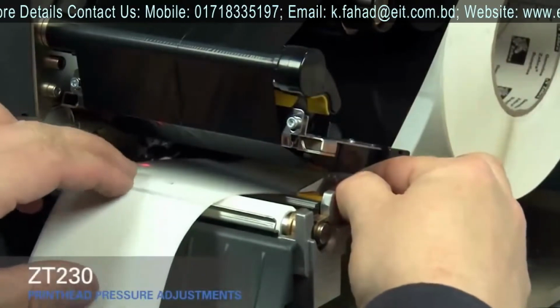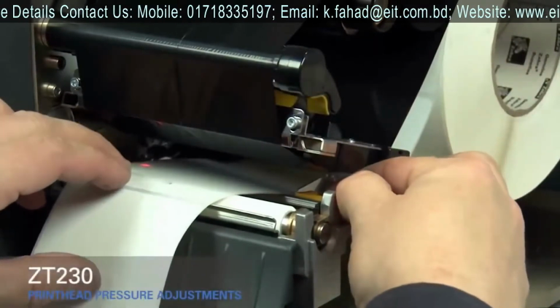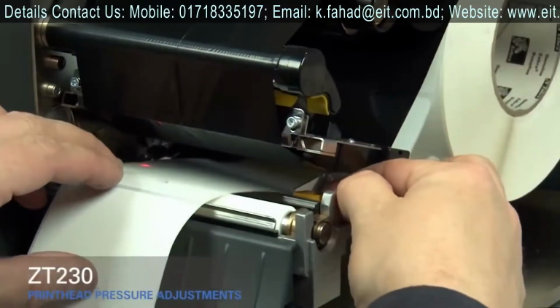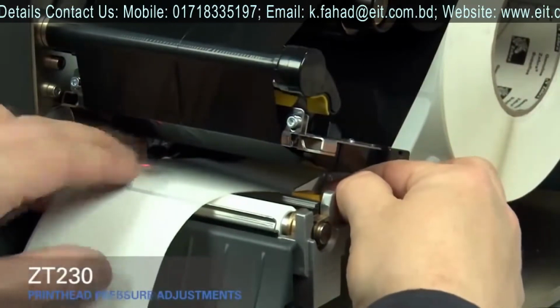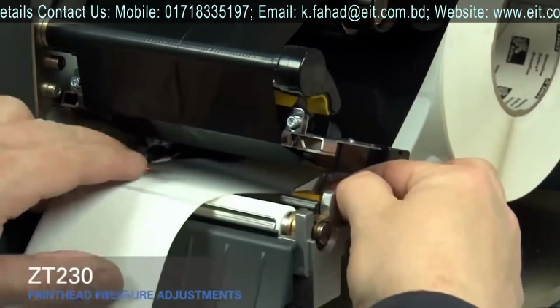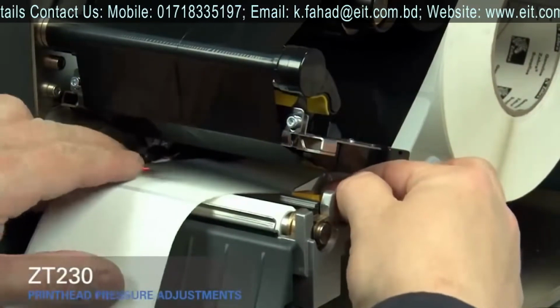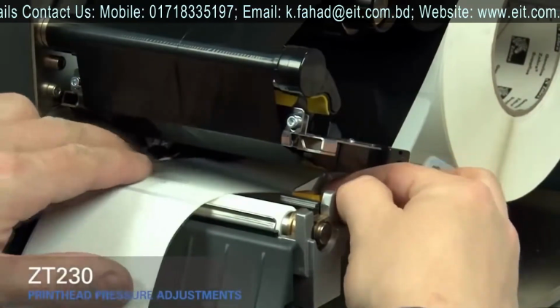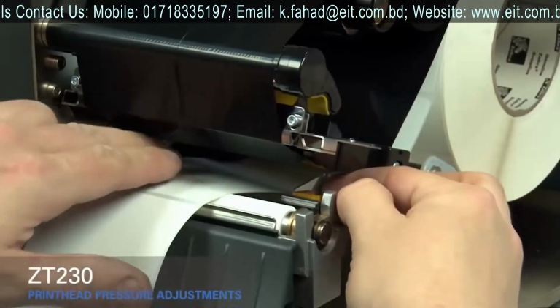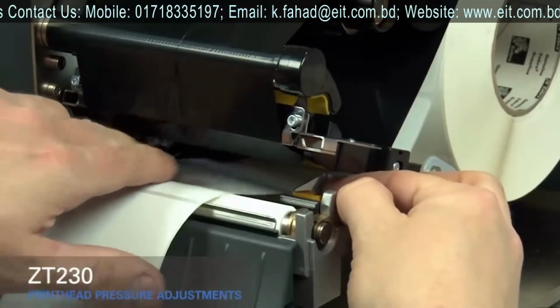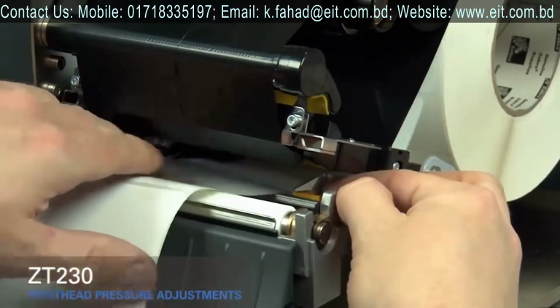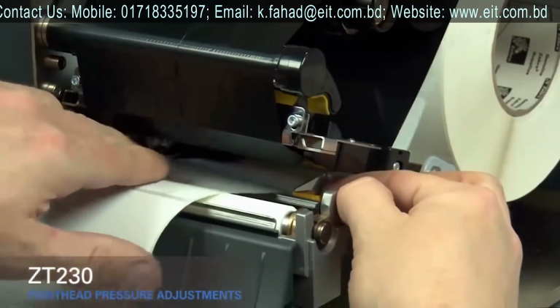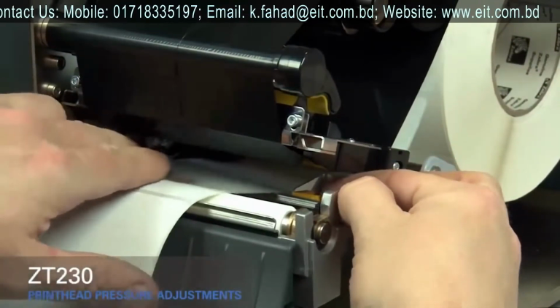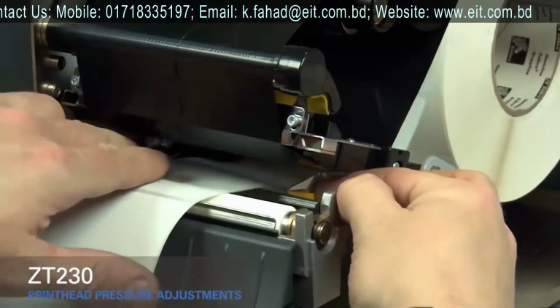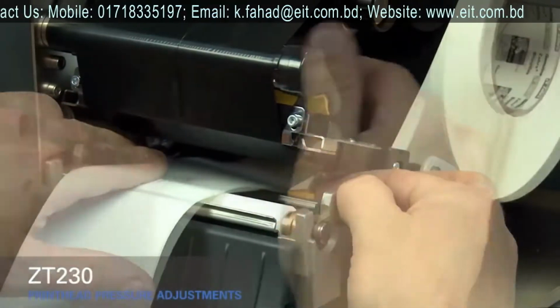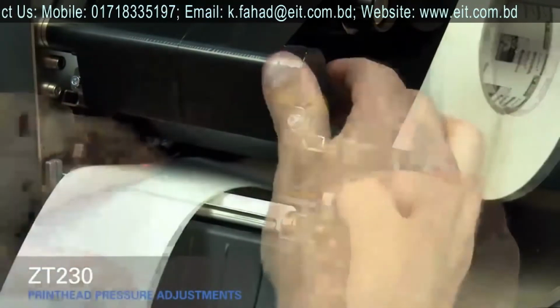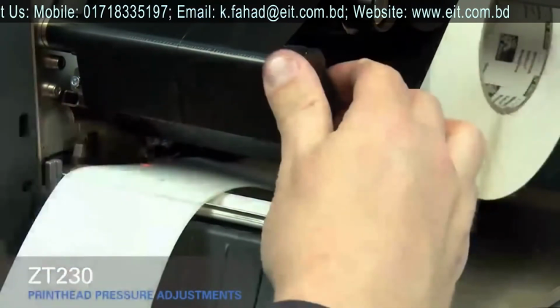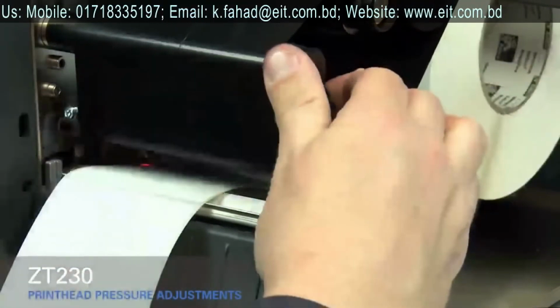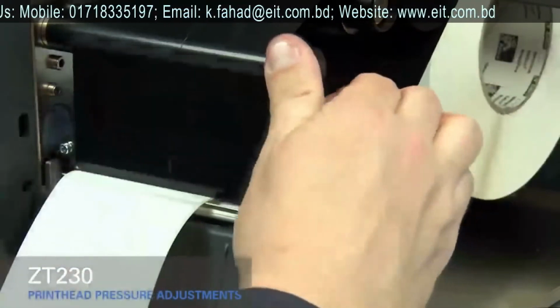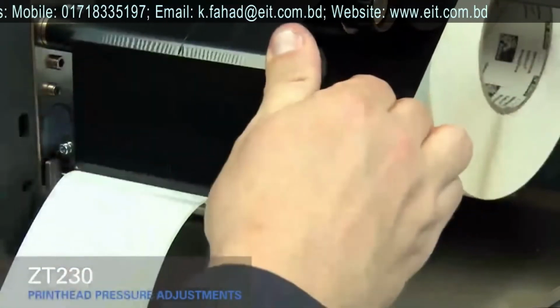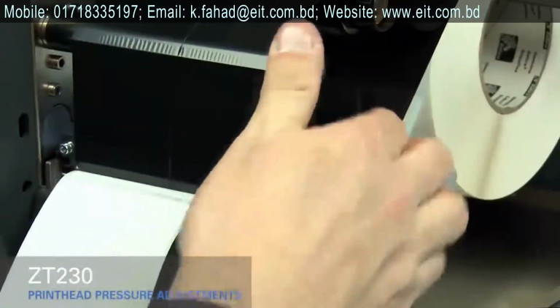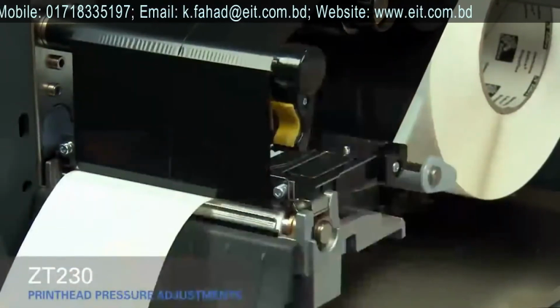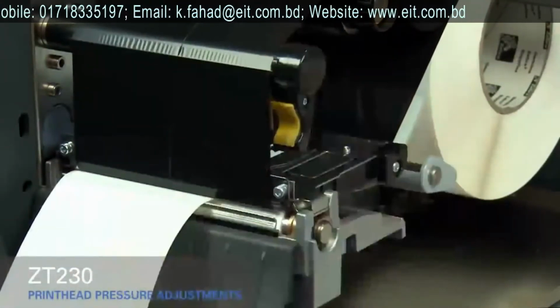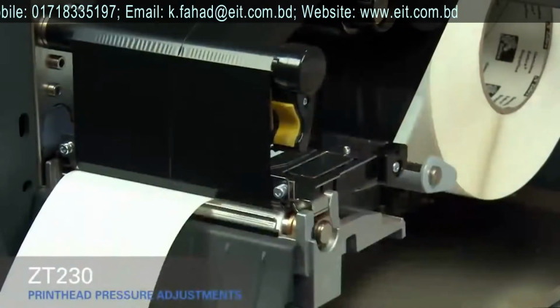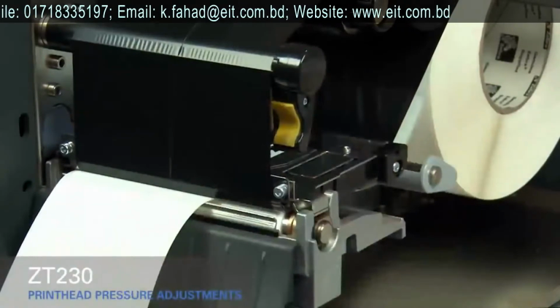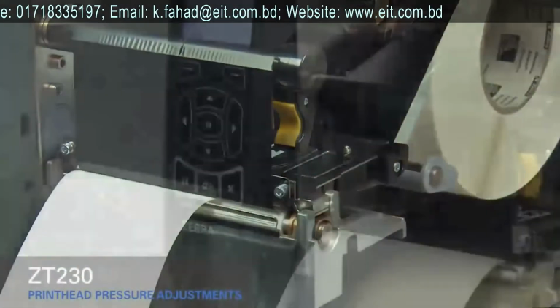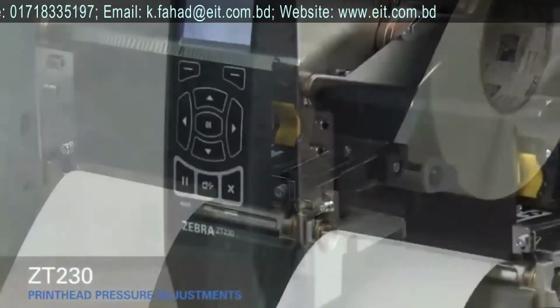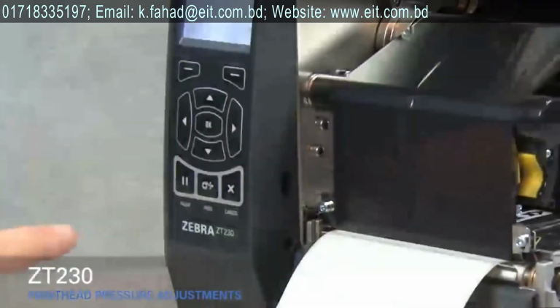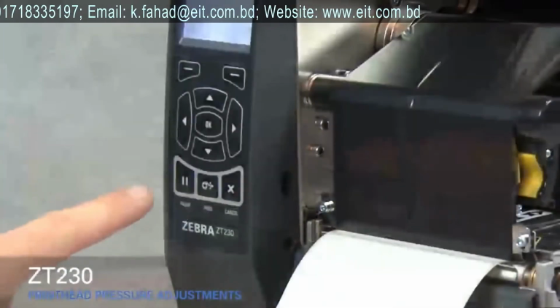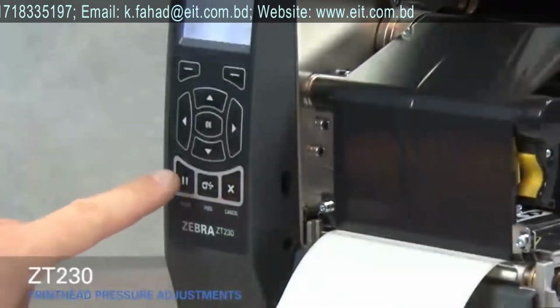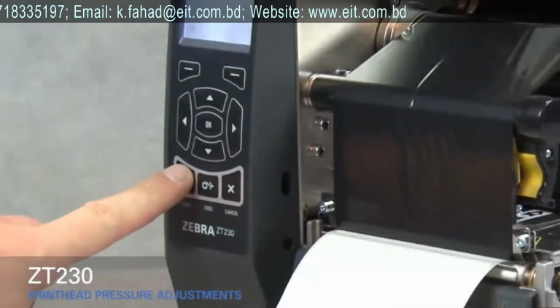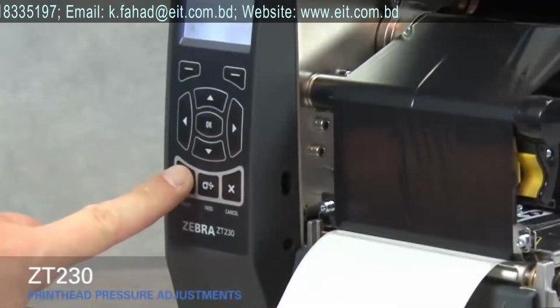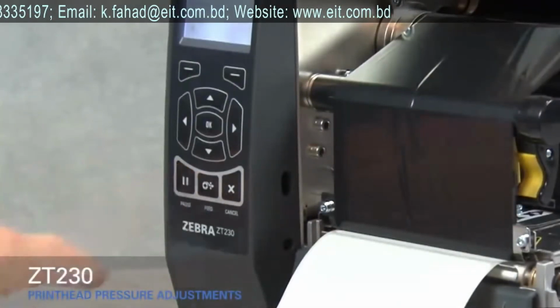pushed in and touching the edge of the media. Close the print head. Press the pause button.